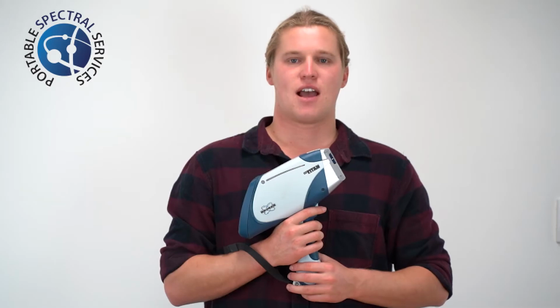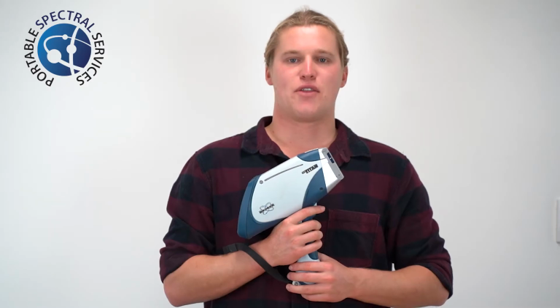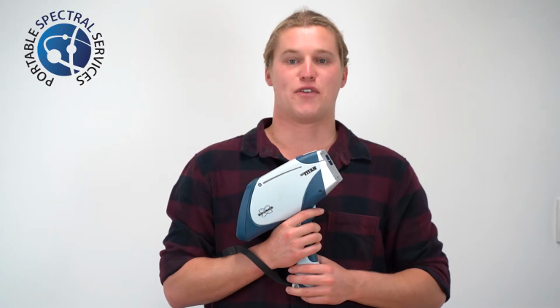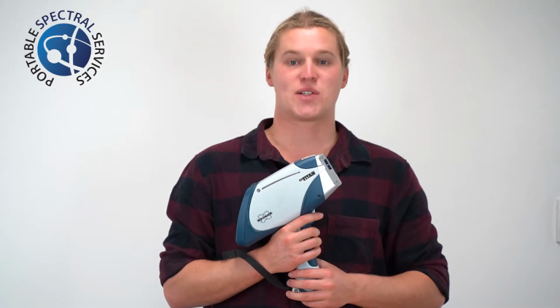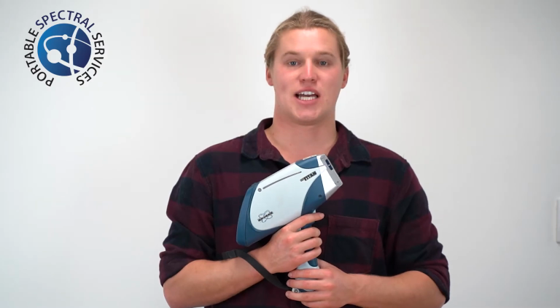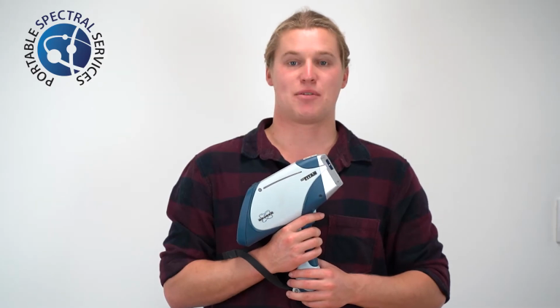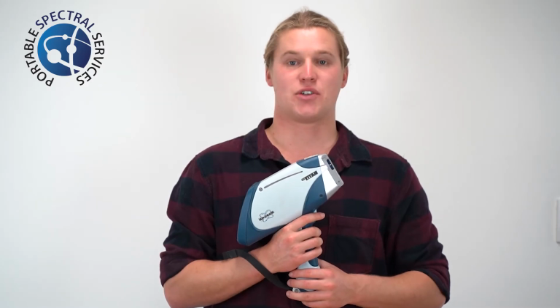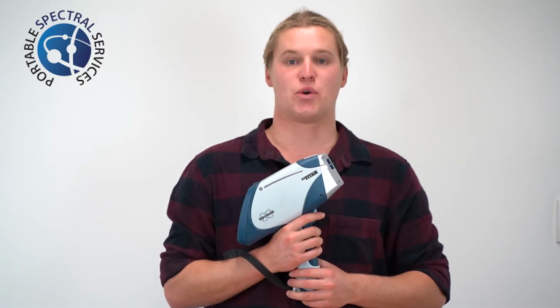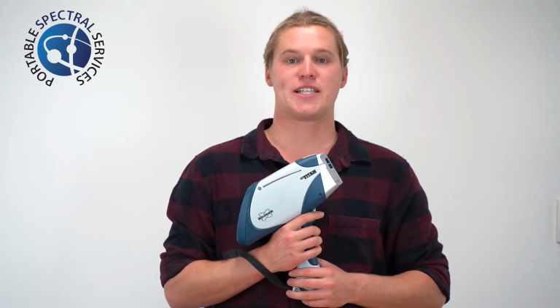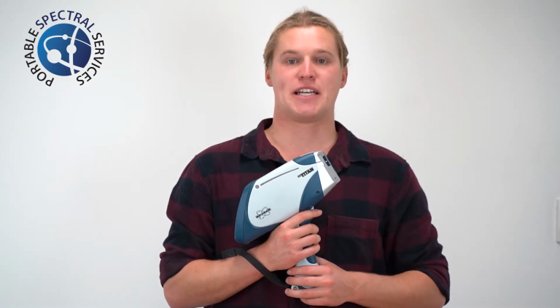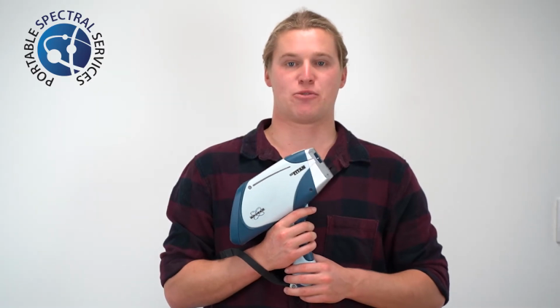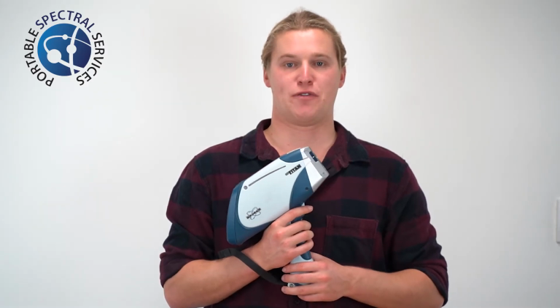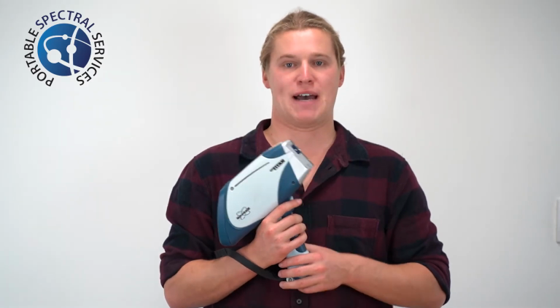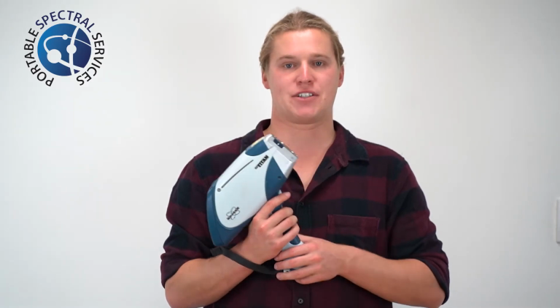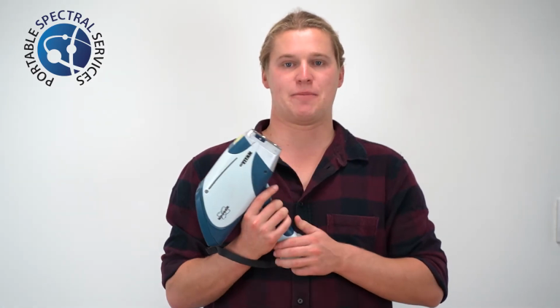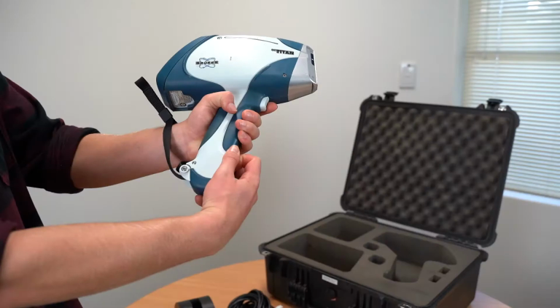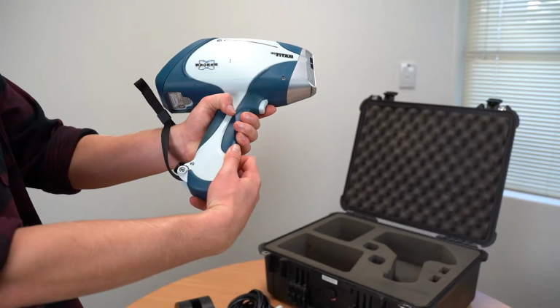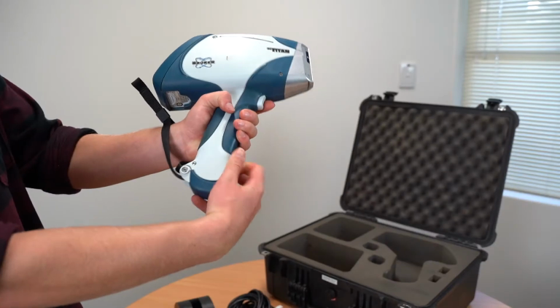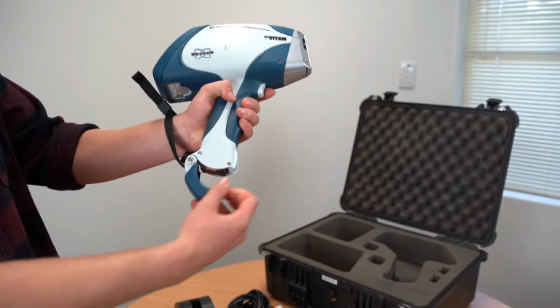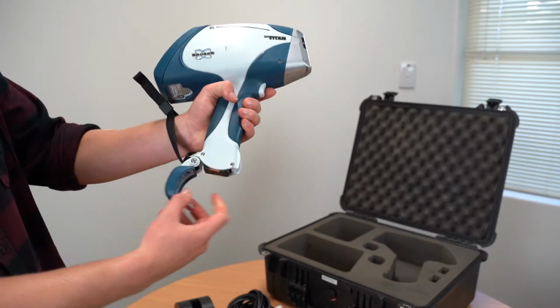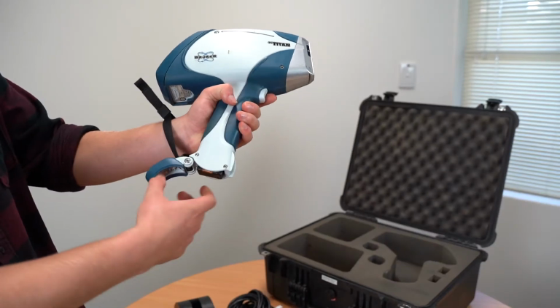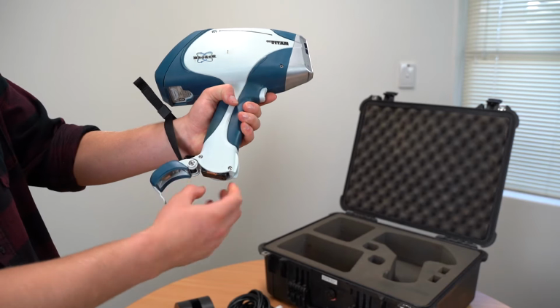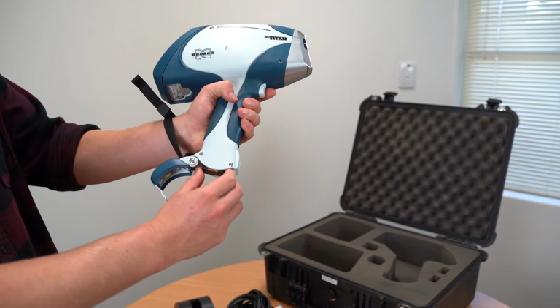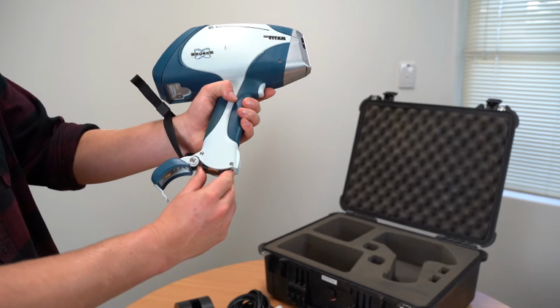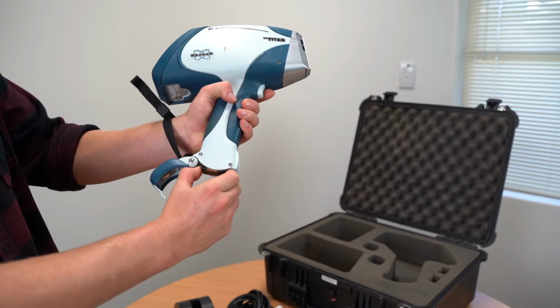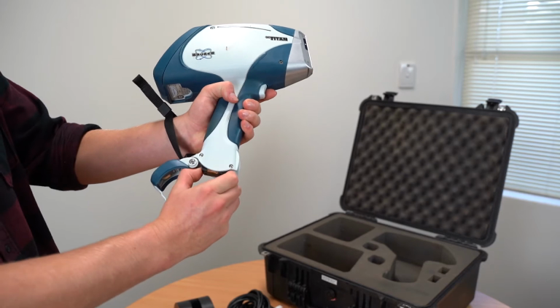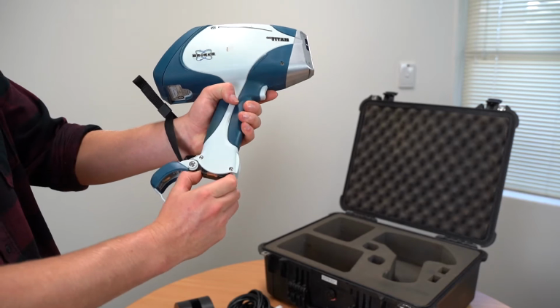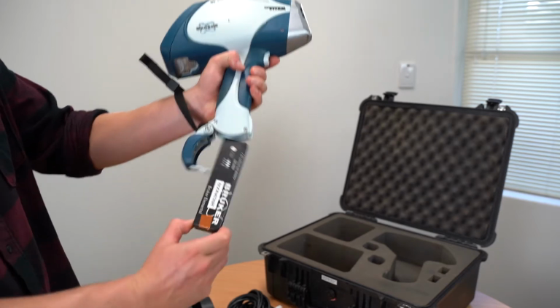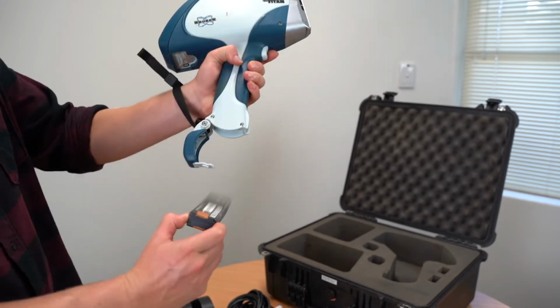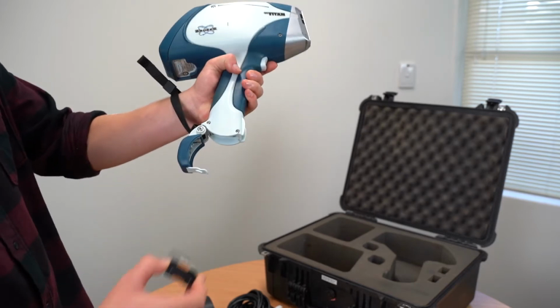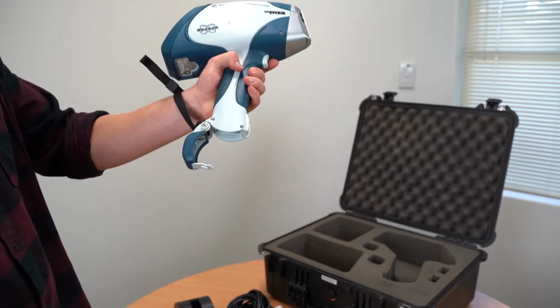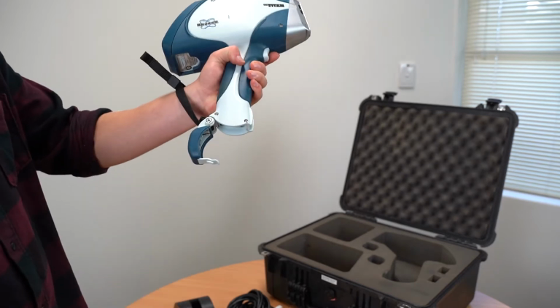The first step should always be to remove the battery. This is to ensure you are adhering to radiation safety conditions.